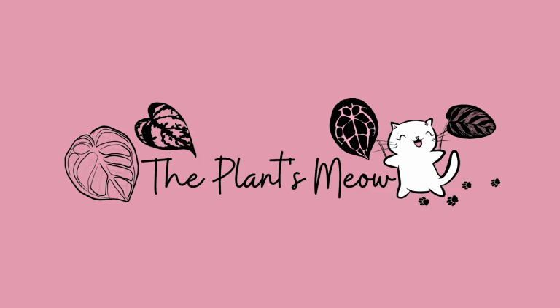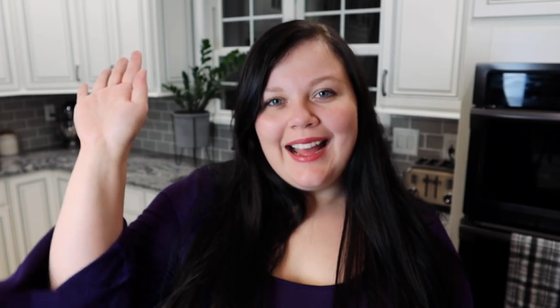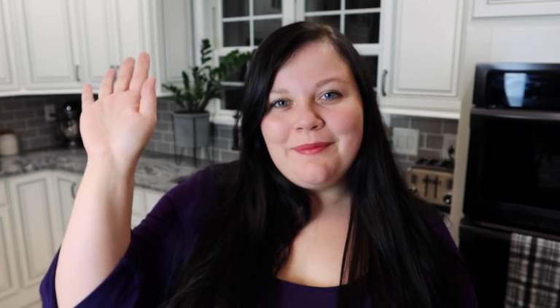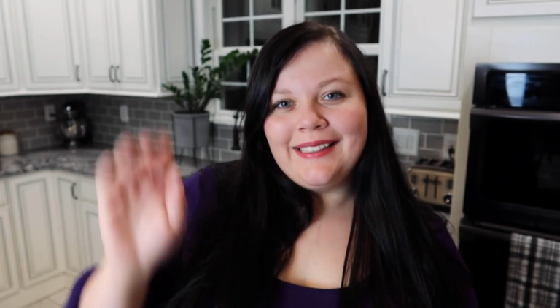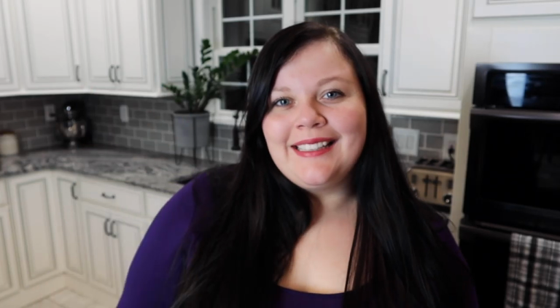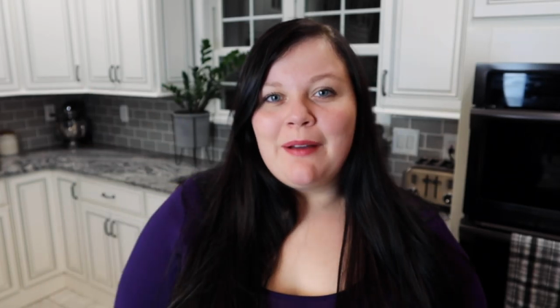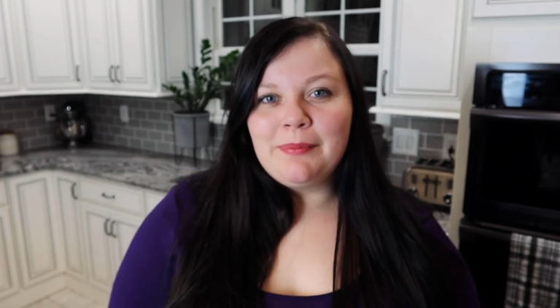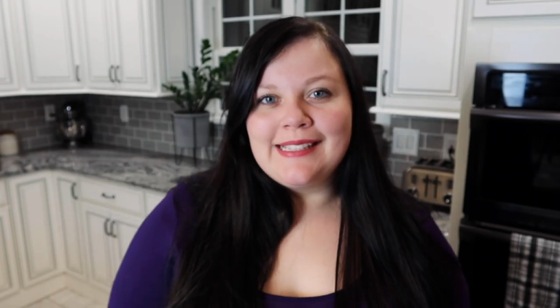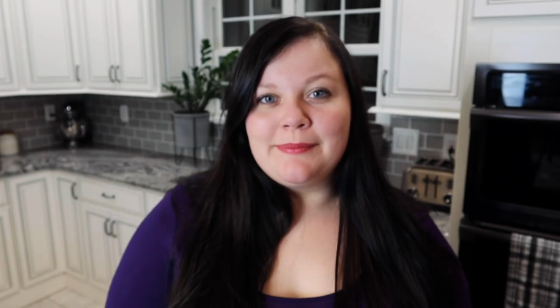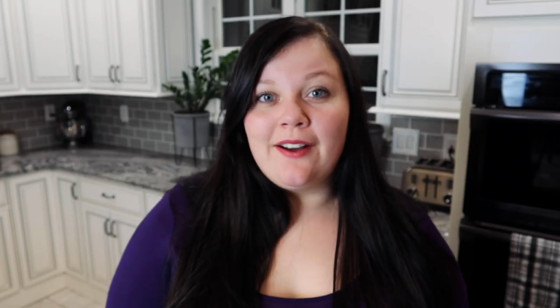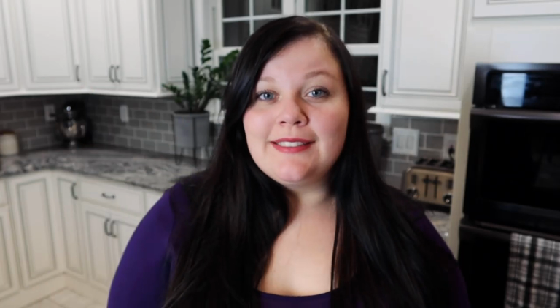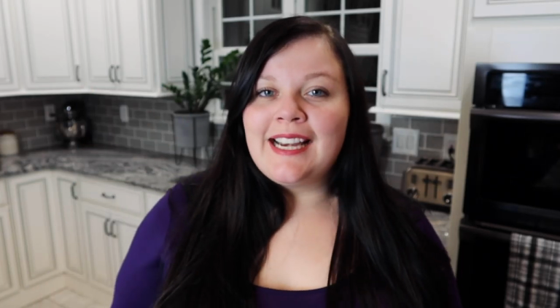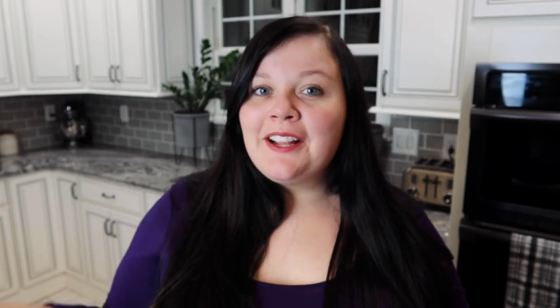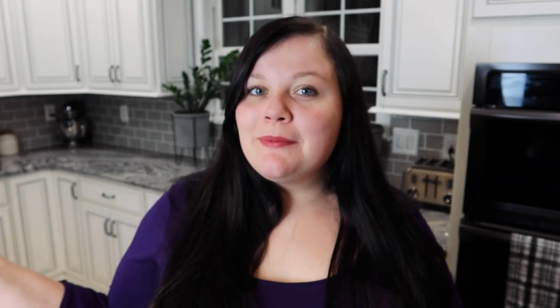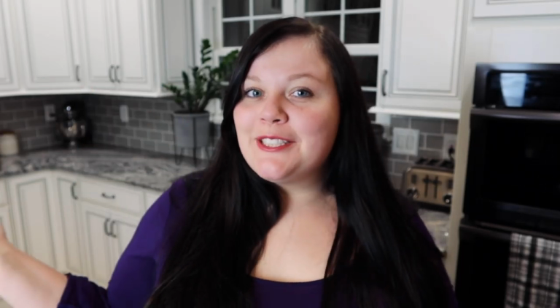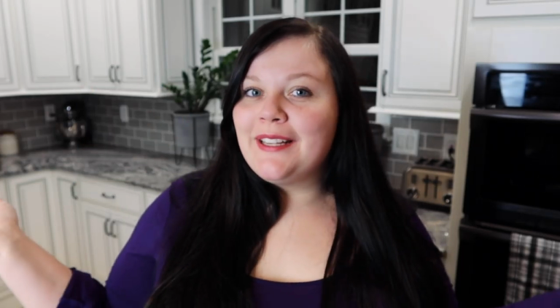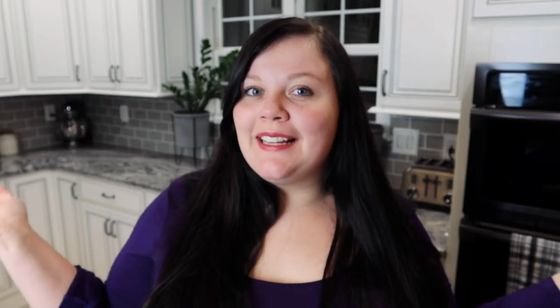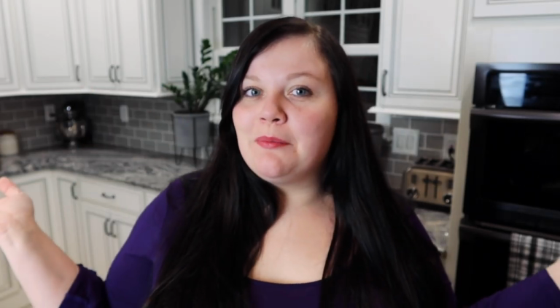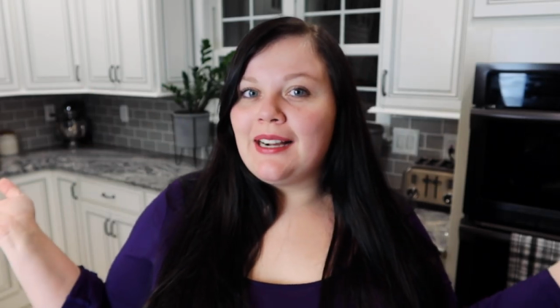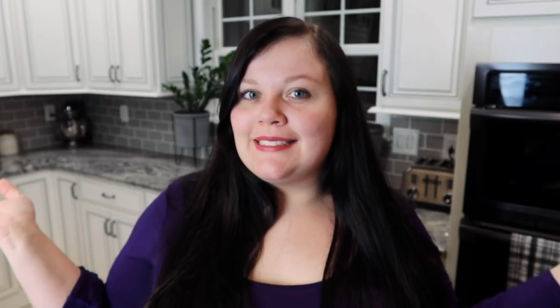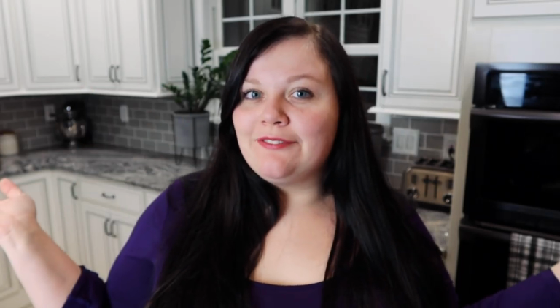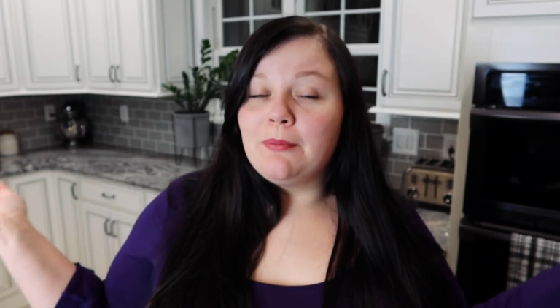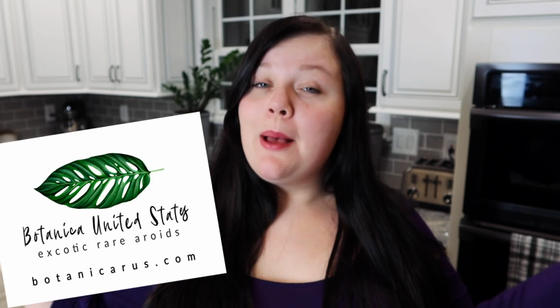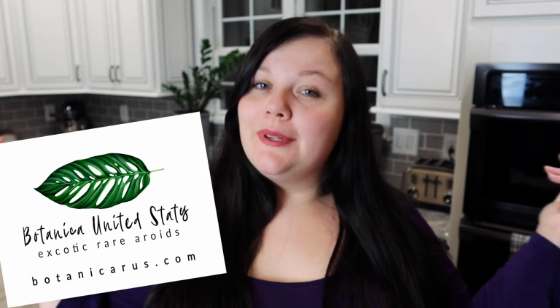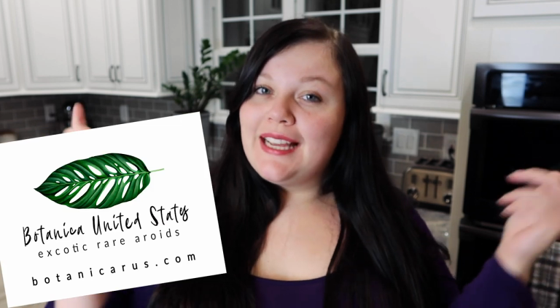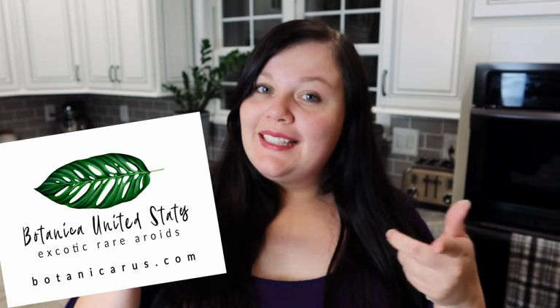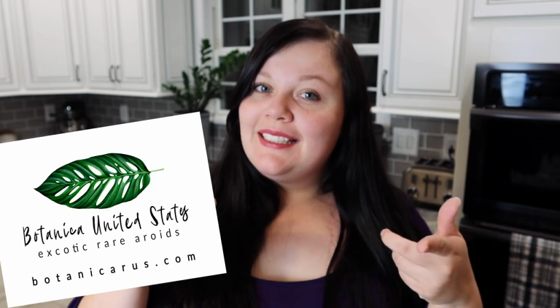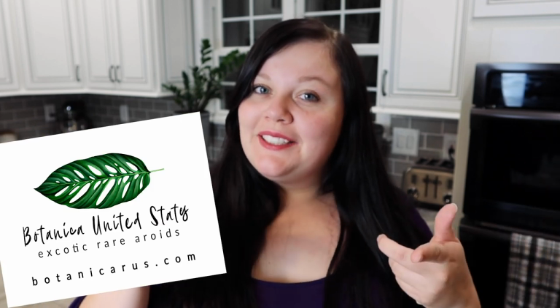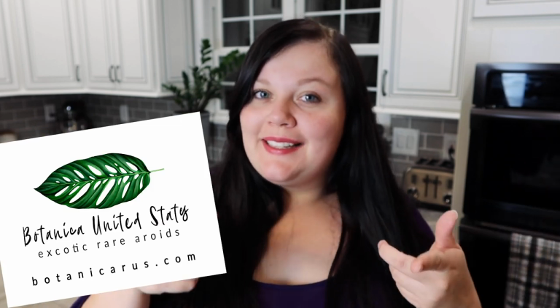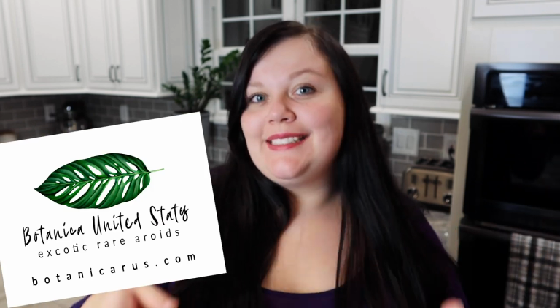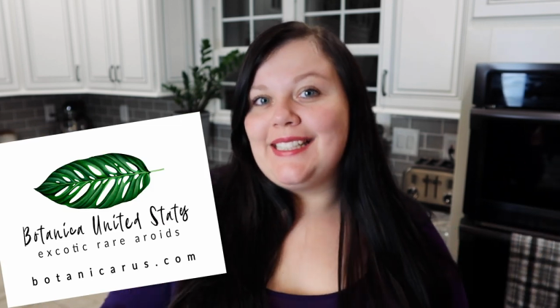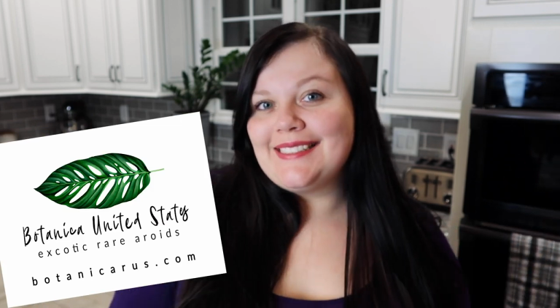Hi, I'm Ella and I'm the Plants Meow, and today I'm going to be doing an unboxing from Botanica United States.